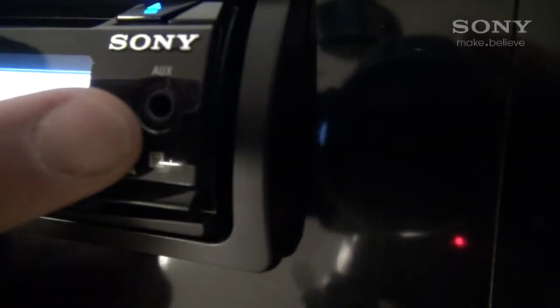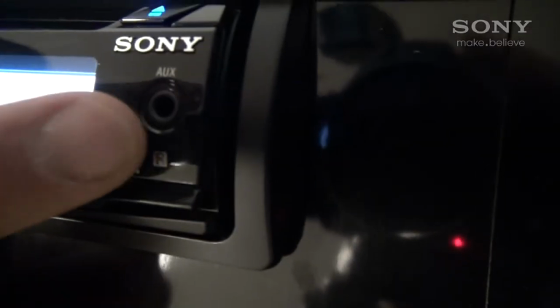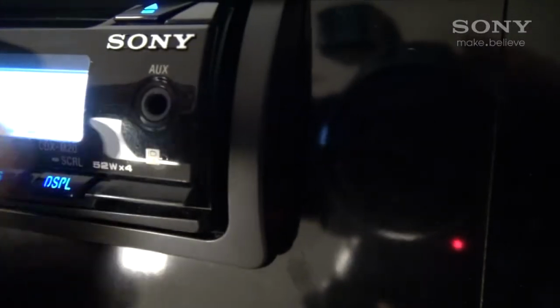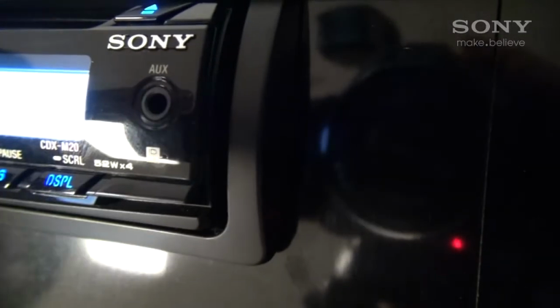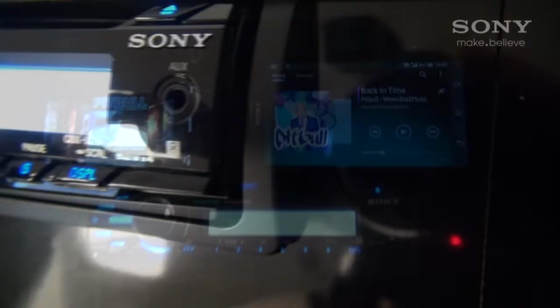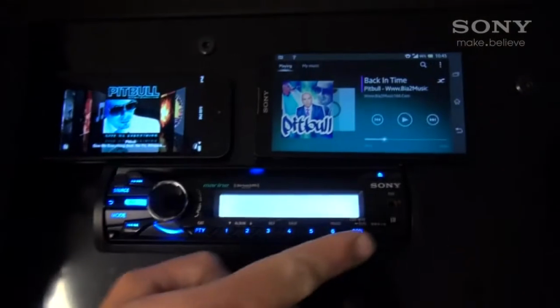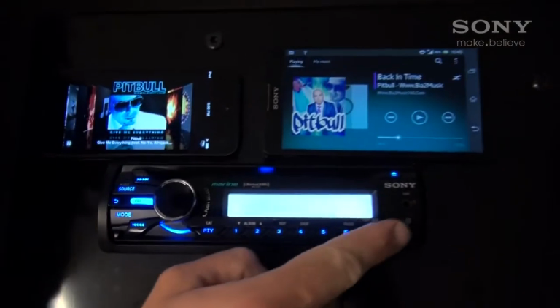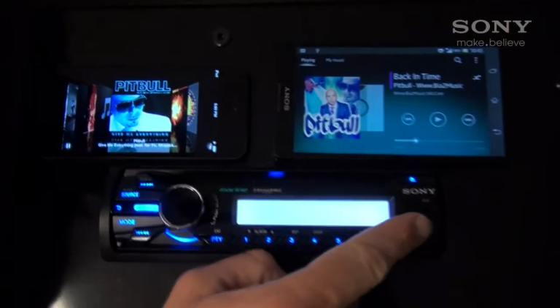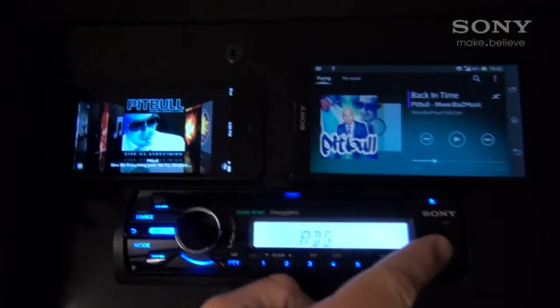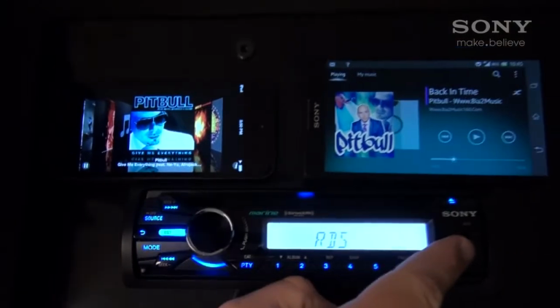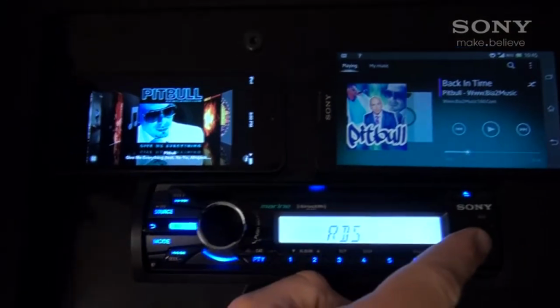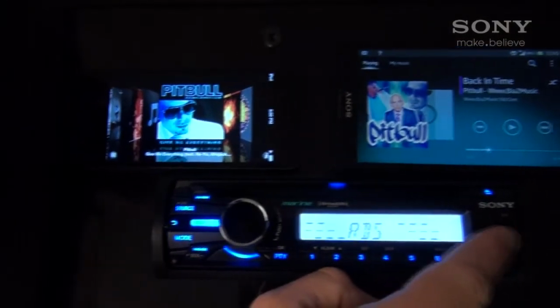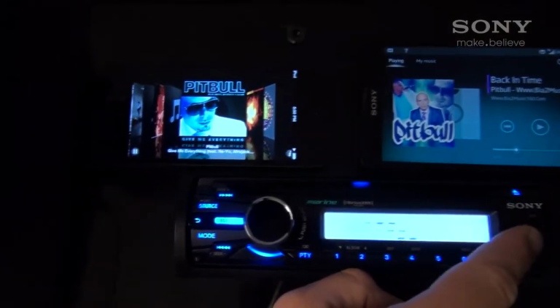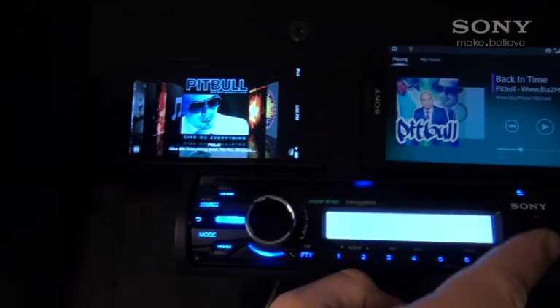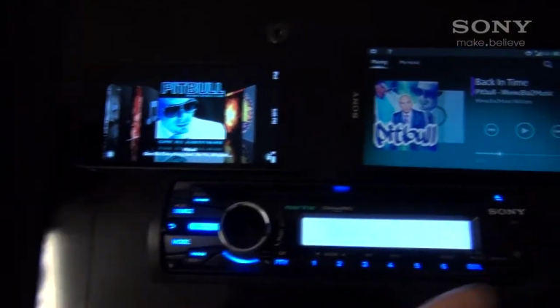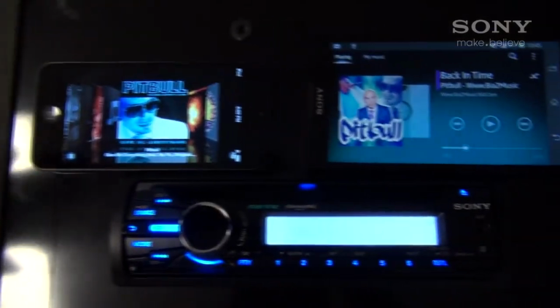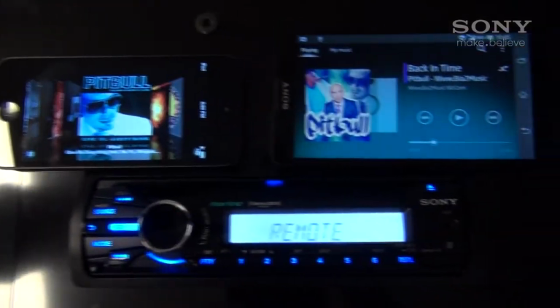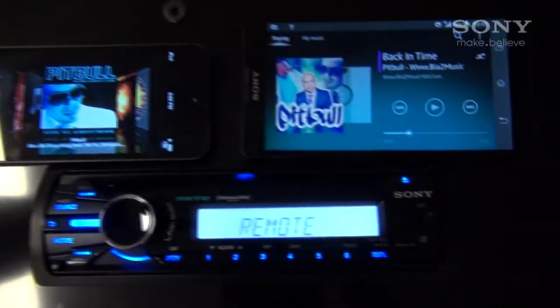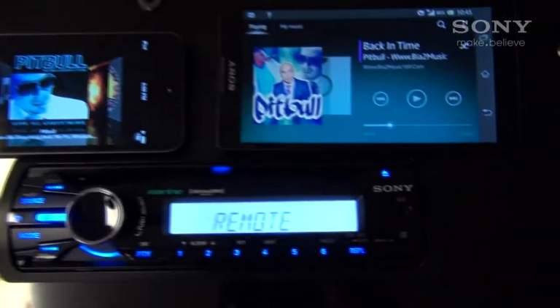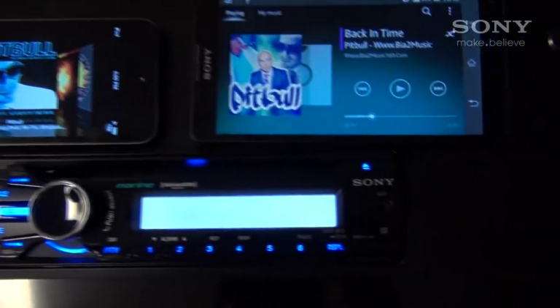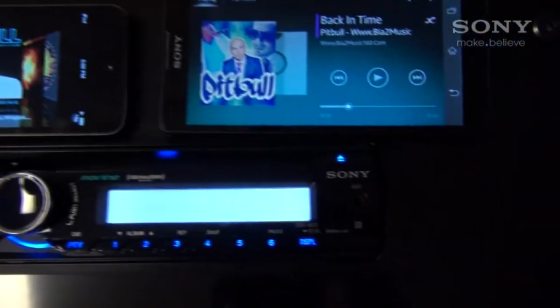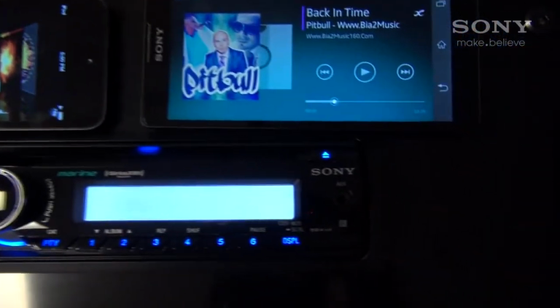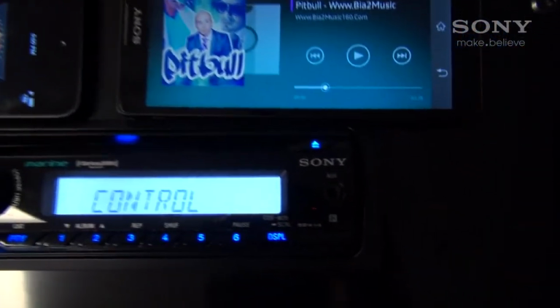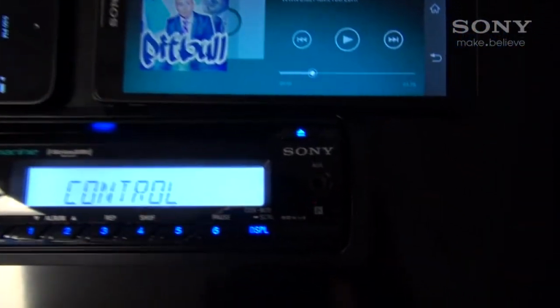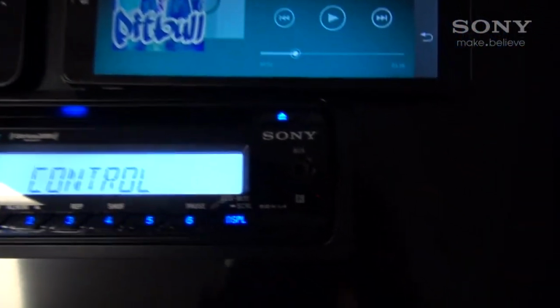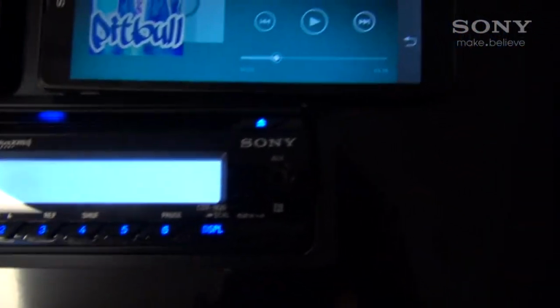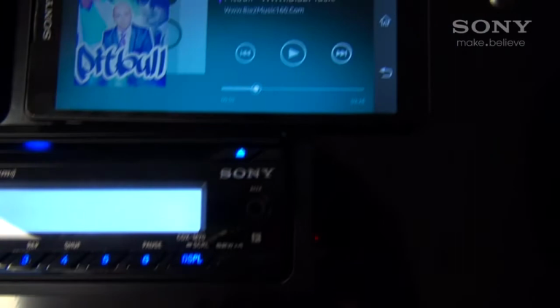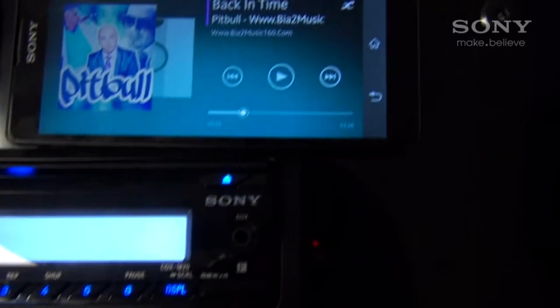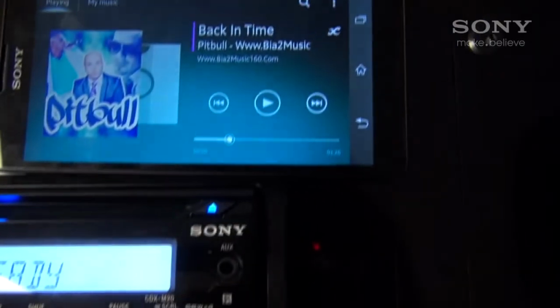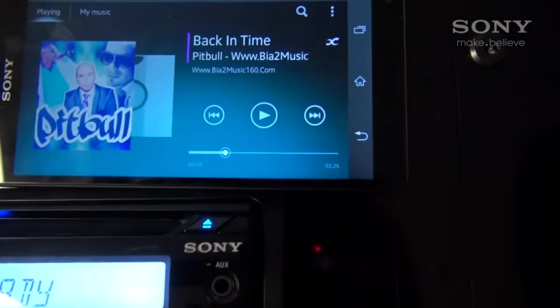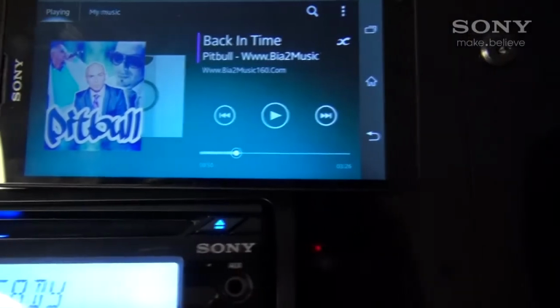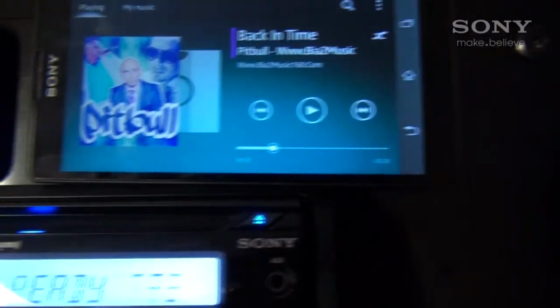Regarding connectivity, a front auxiliary input lets you connect almost any portable audio device to your sound system. Thank you for watching this video.